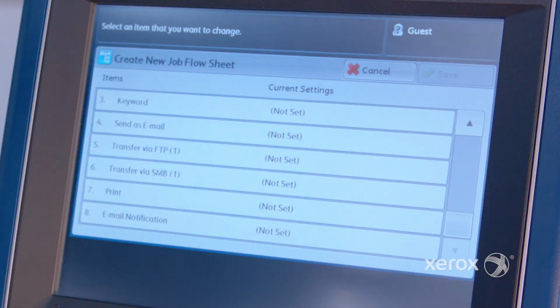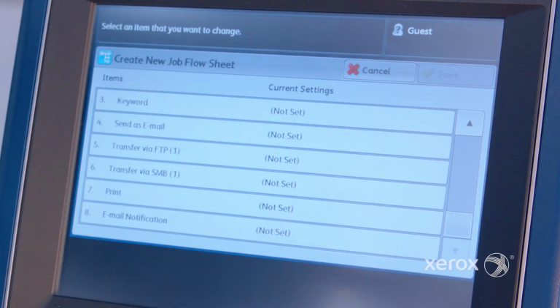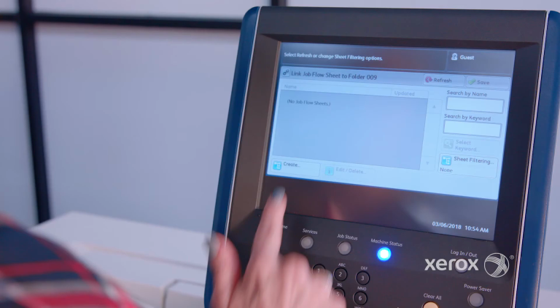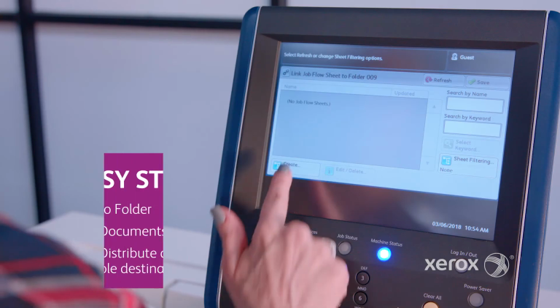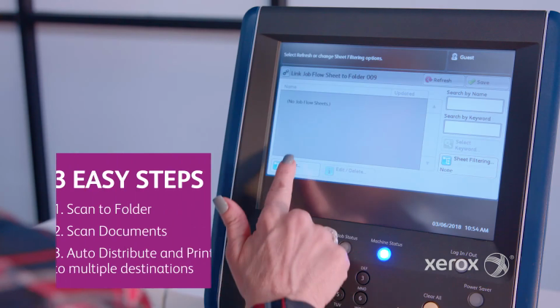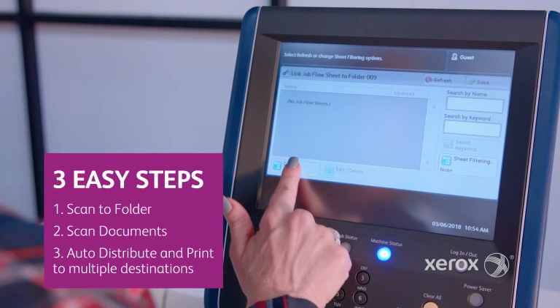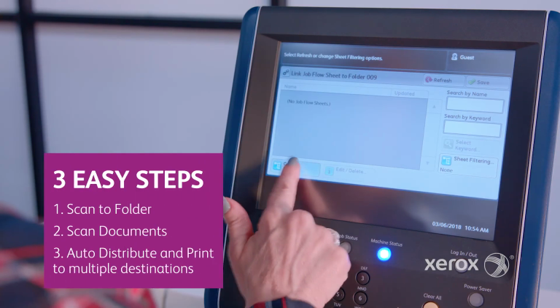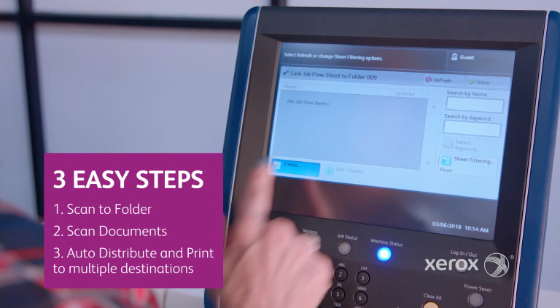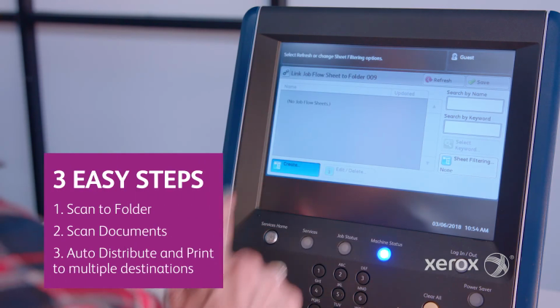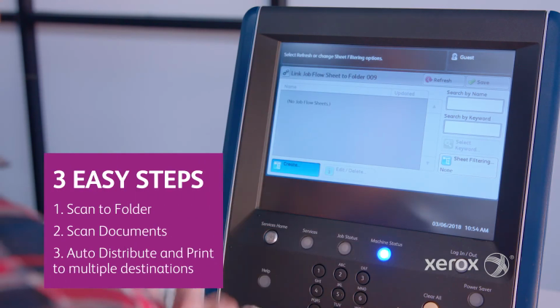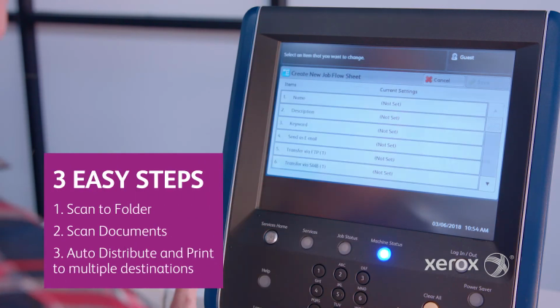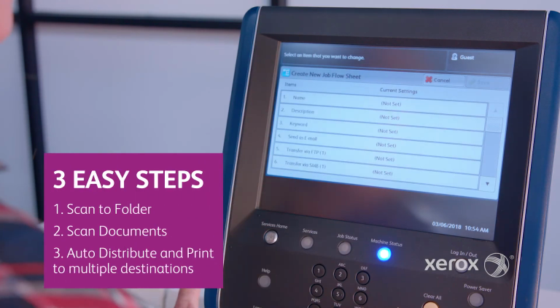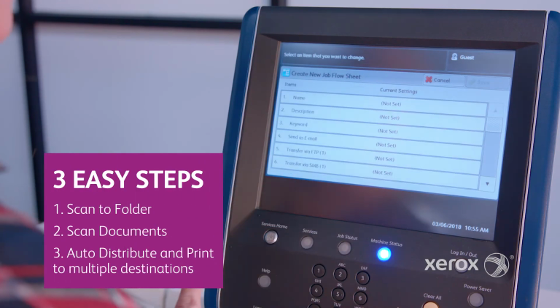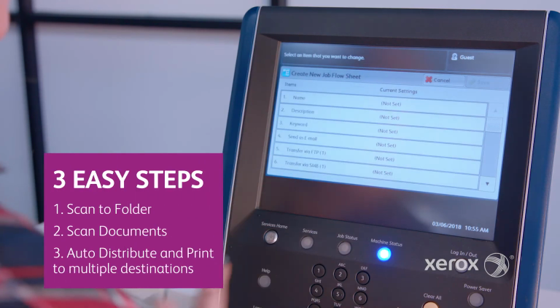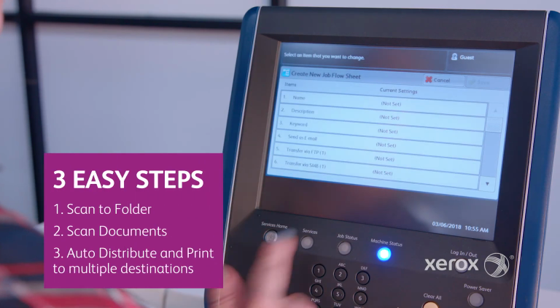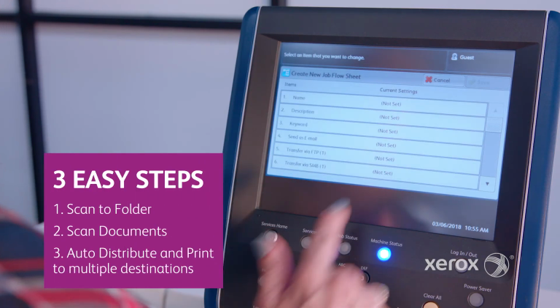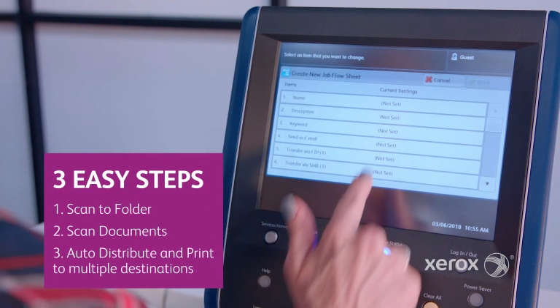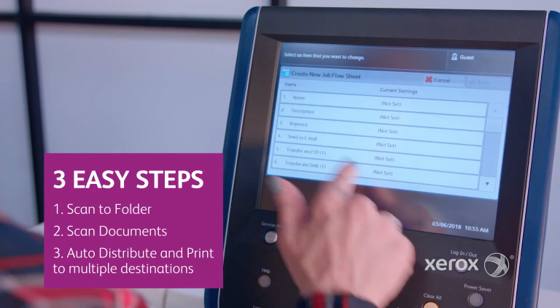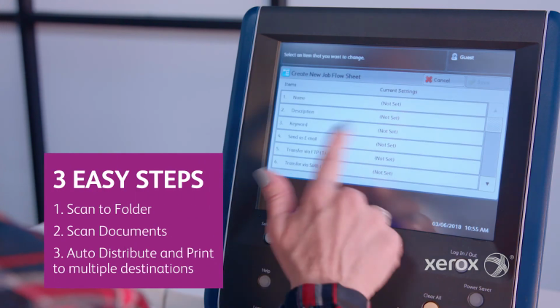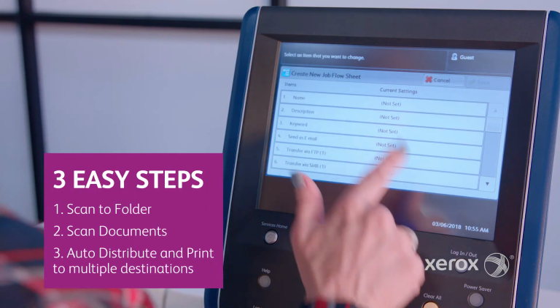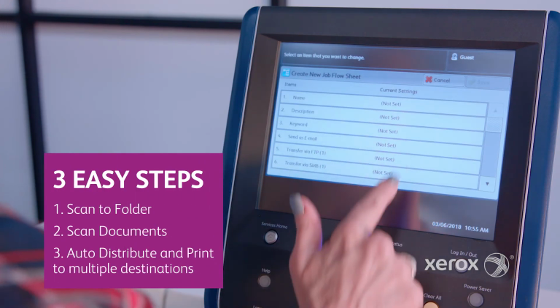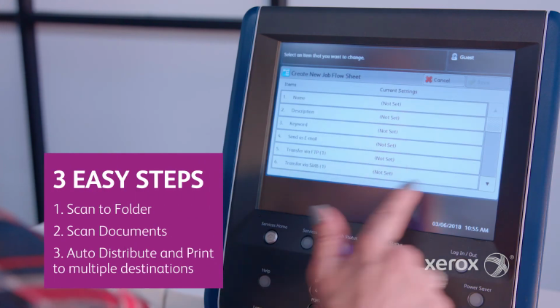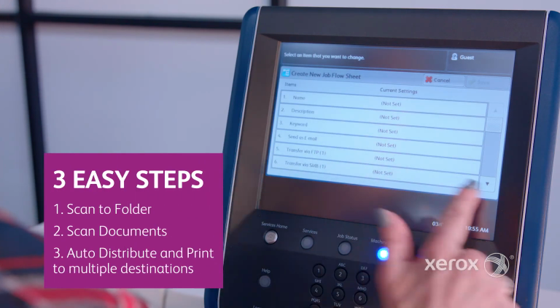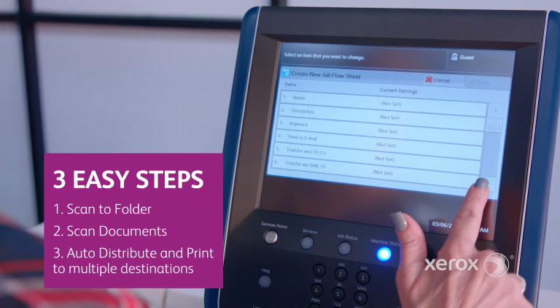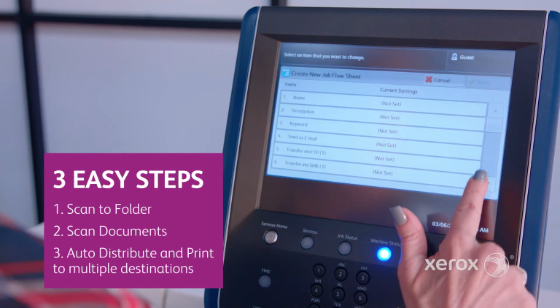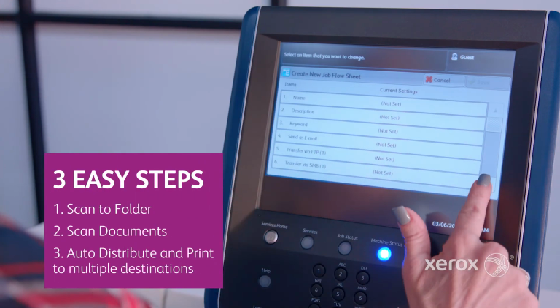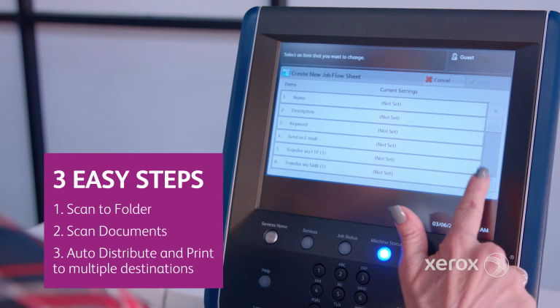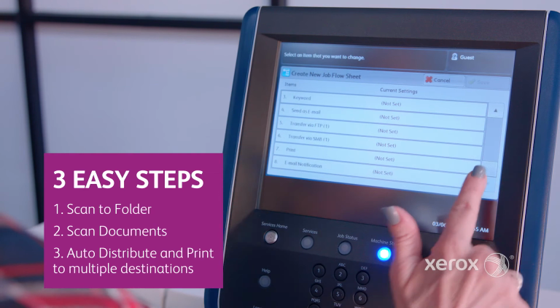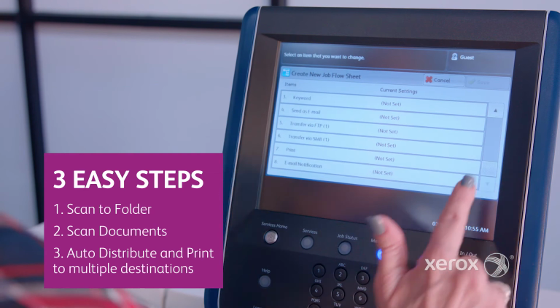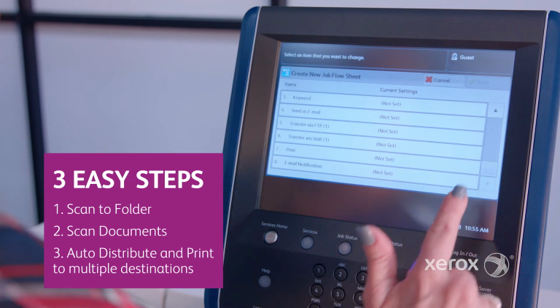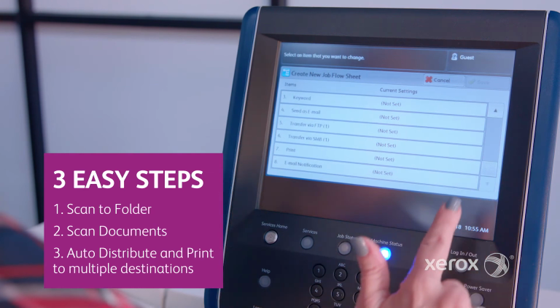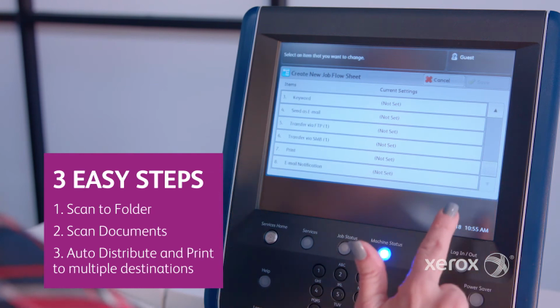You create the folder, then create and assign a job flow to the folder one time. Then you can run on autopilot.